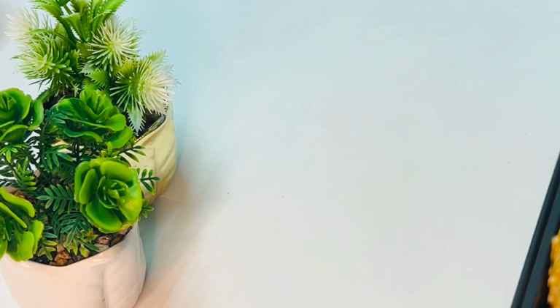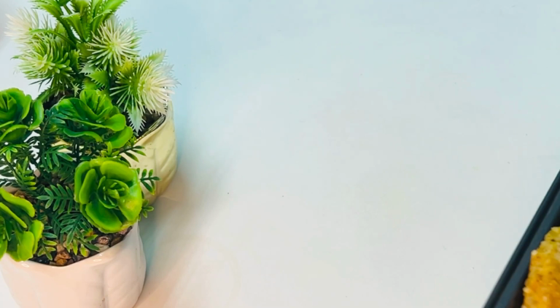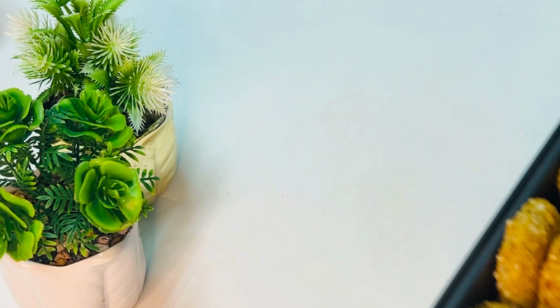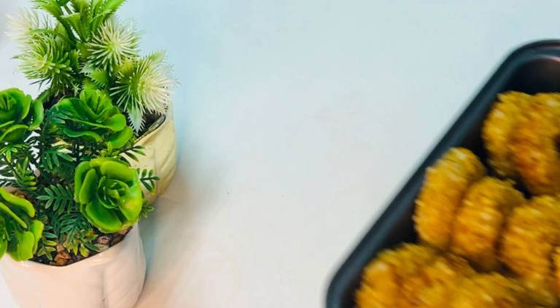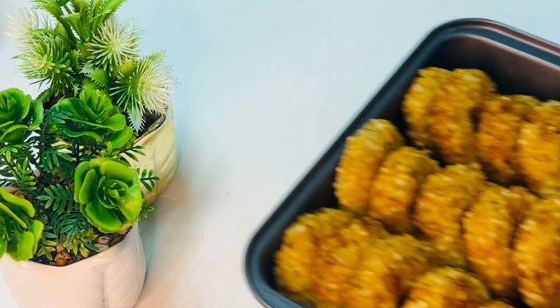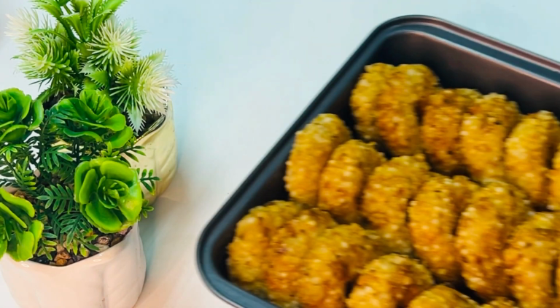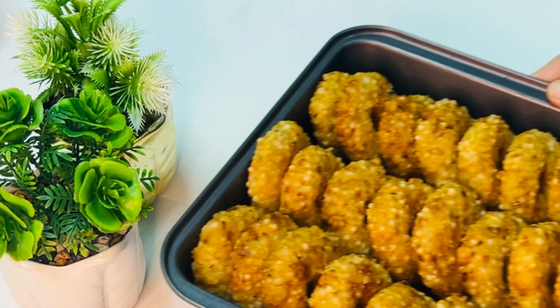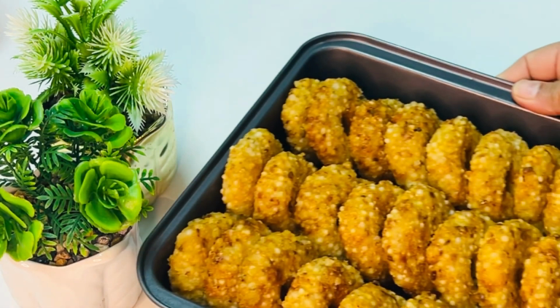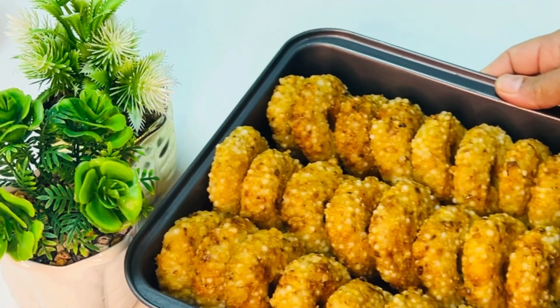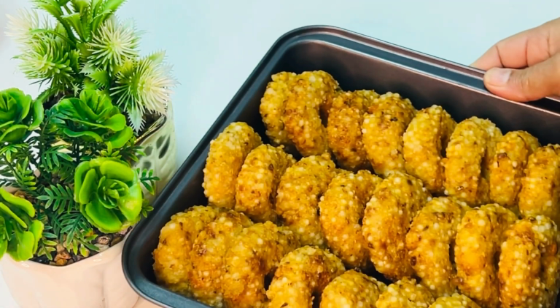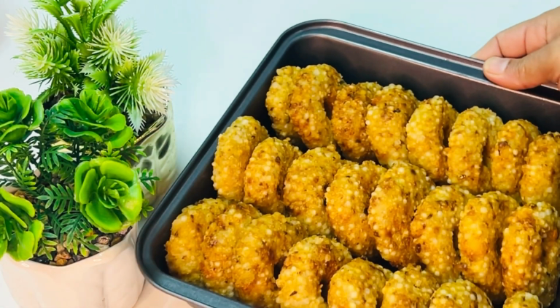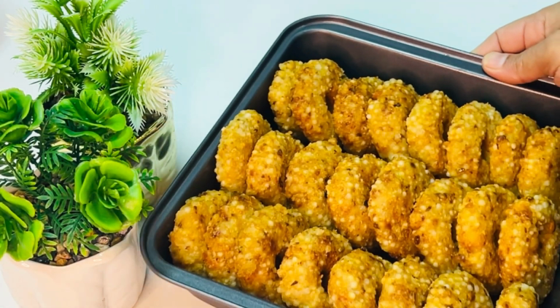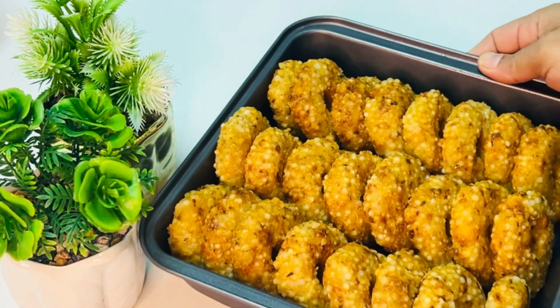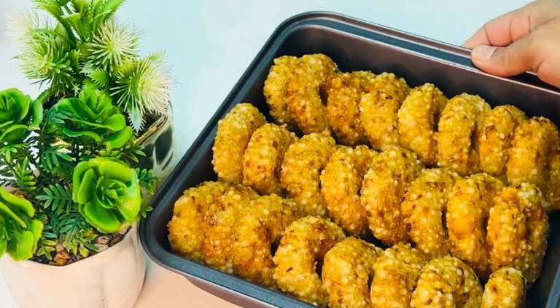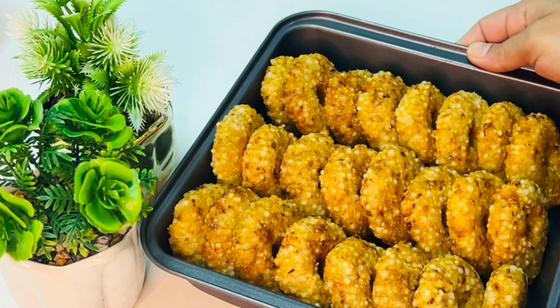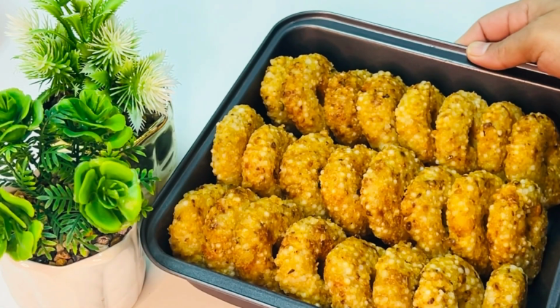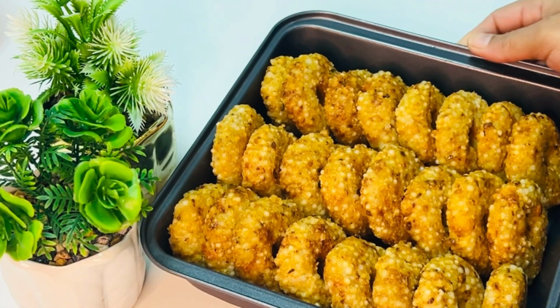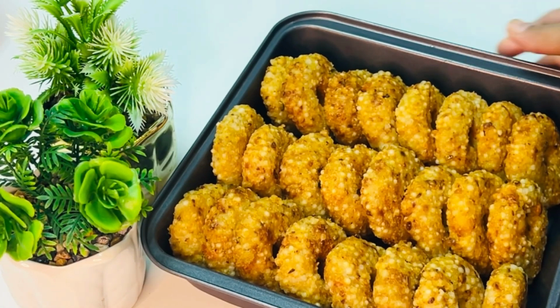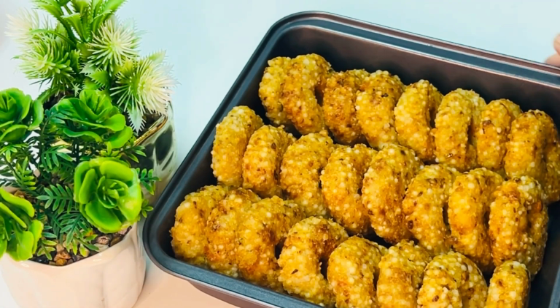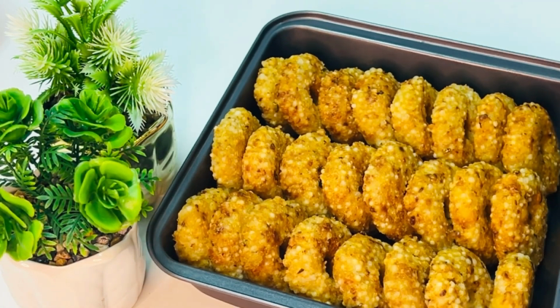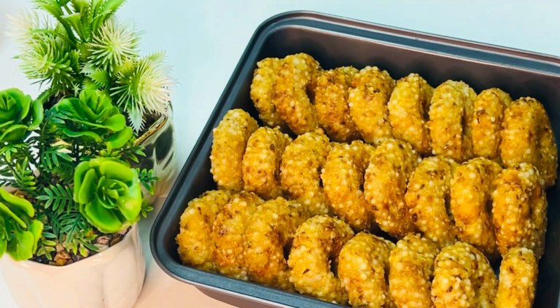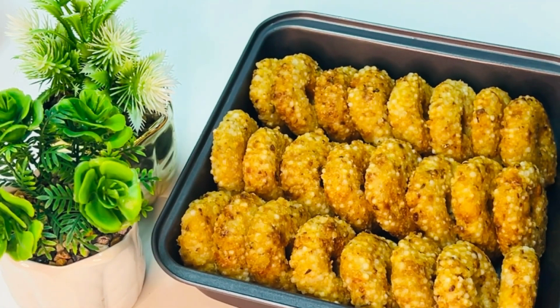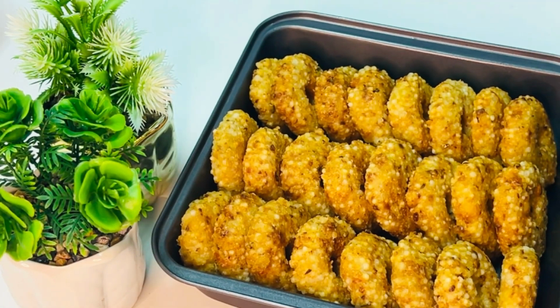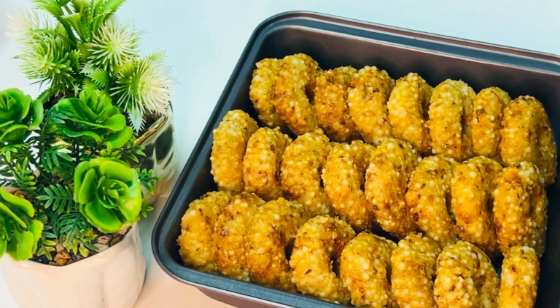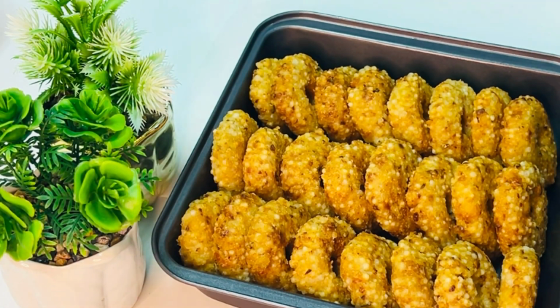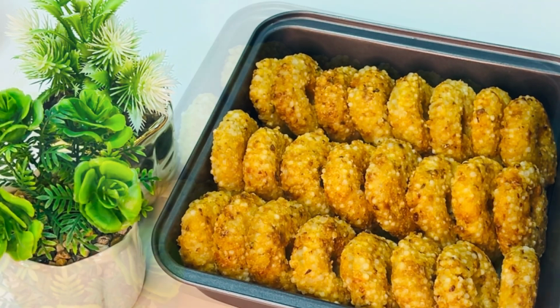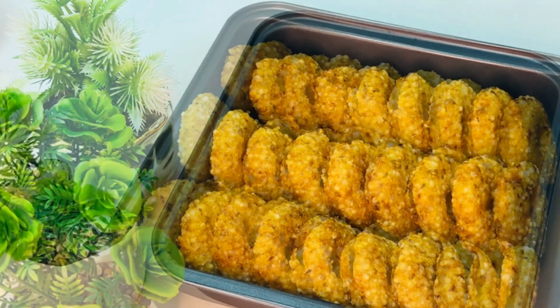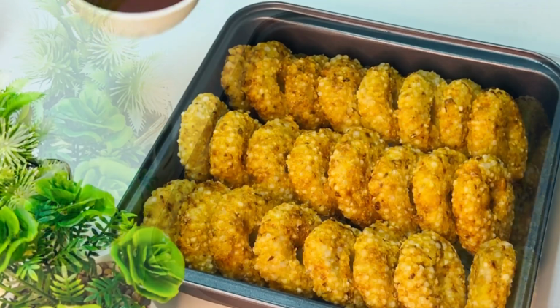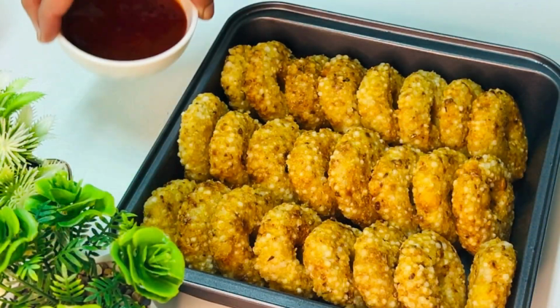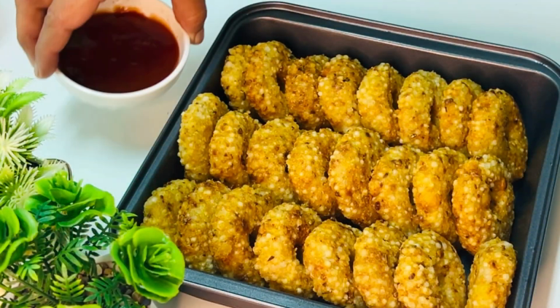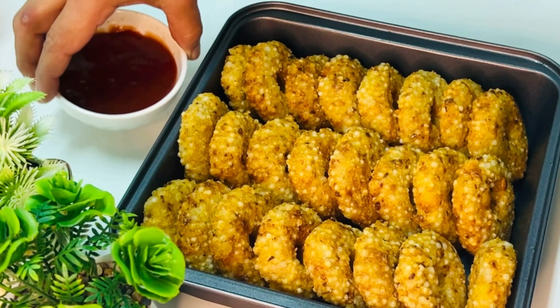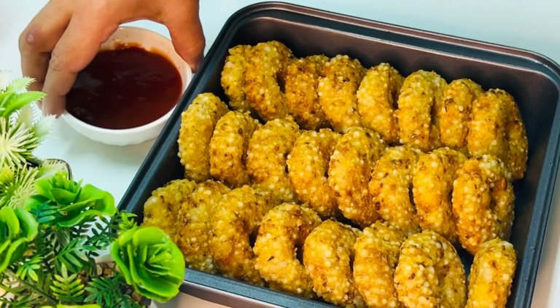Hi! Welcome back! This is a snack recipe. It is a very delicious recipe.